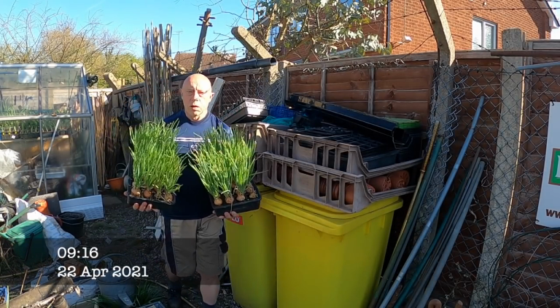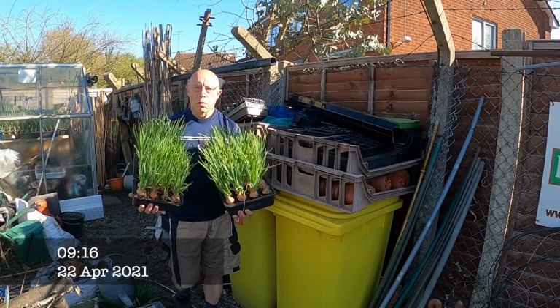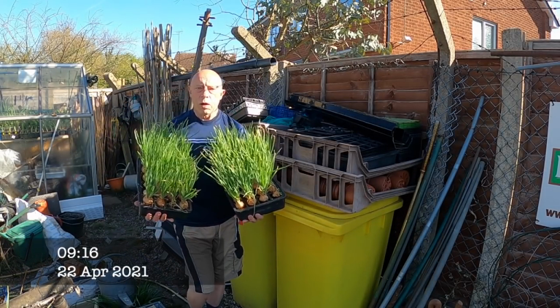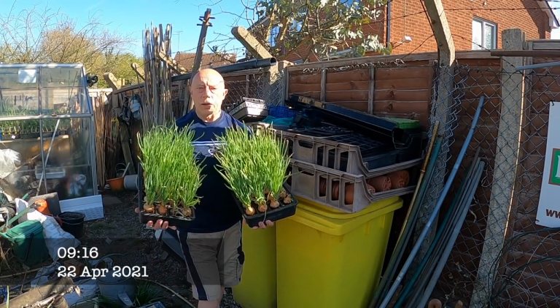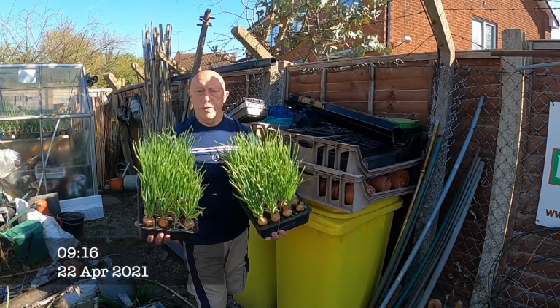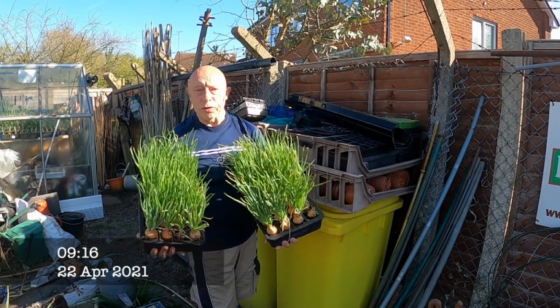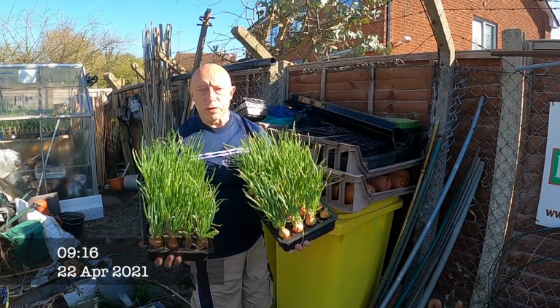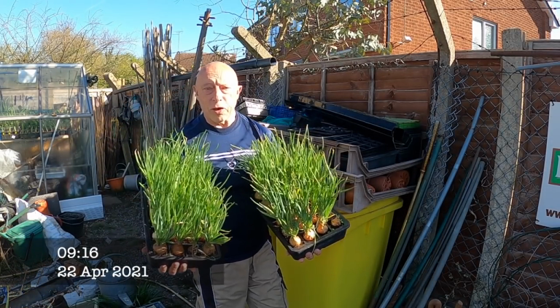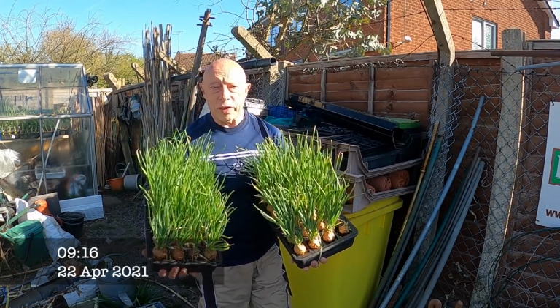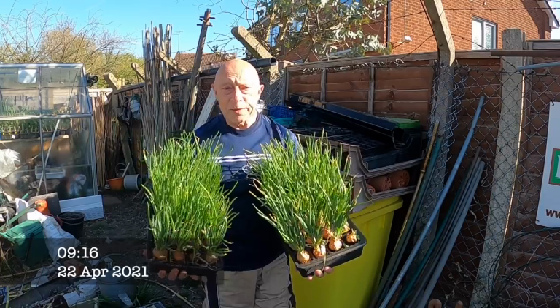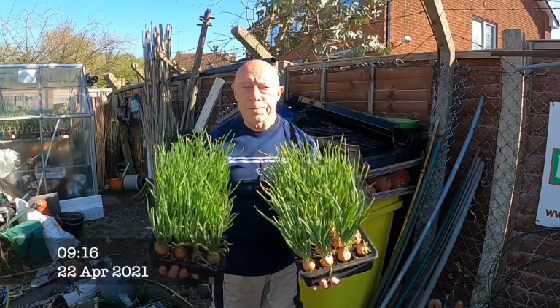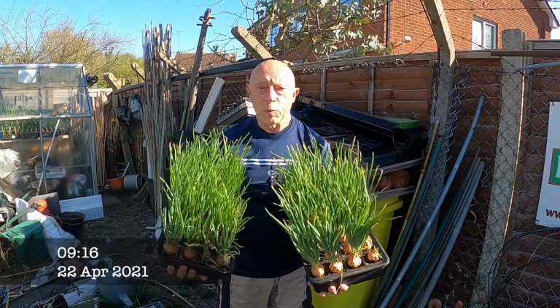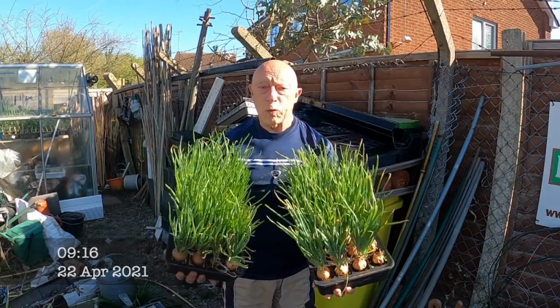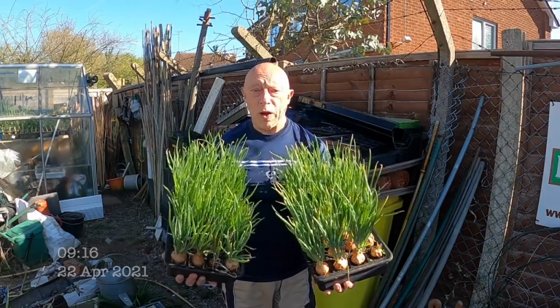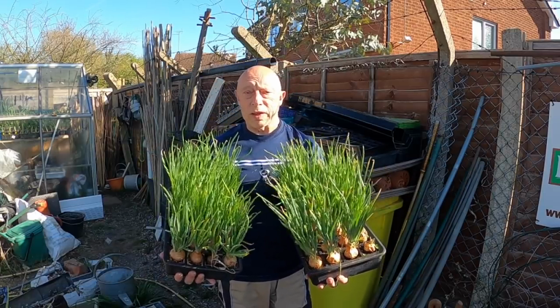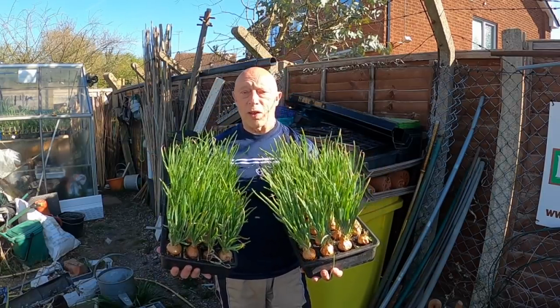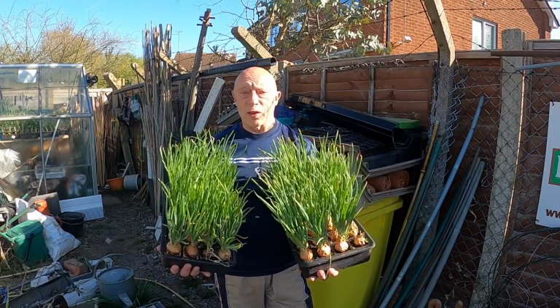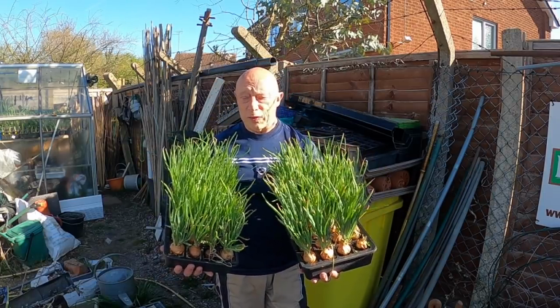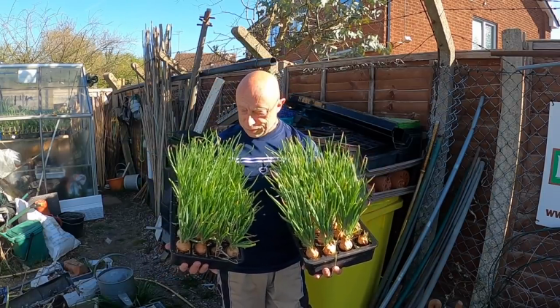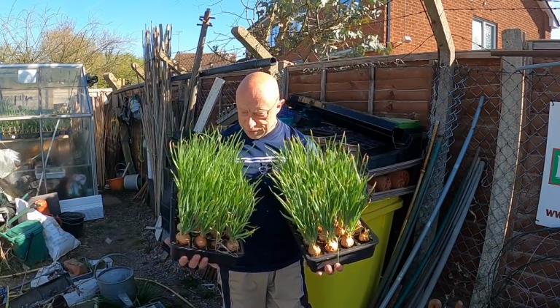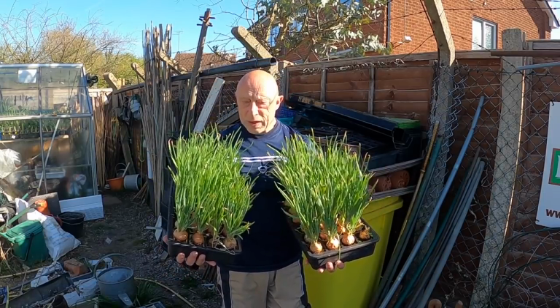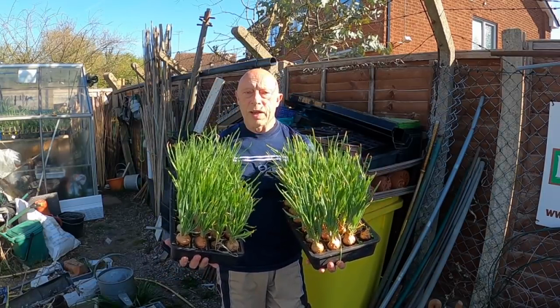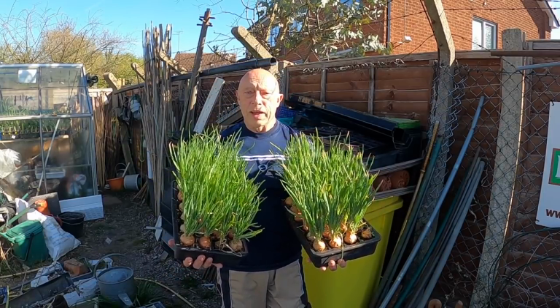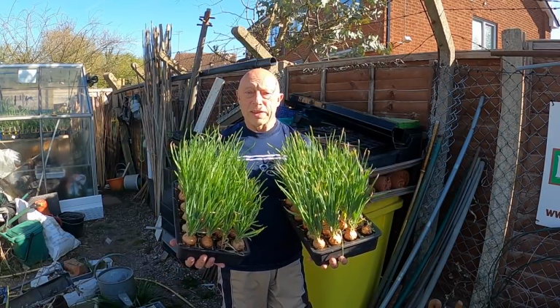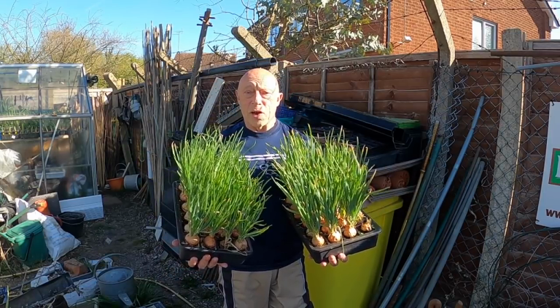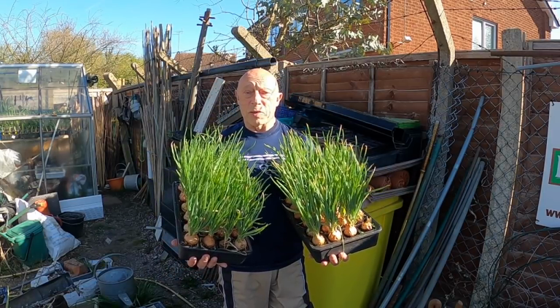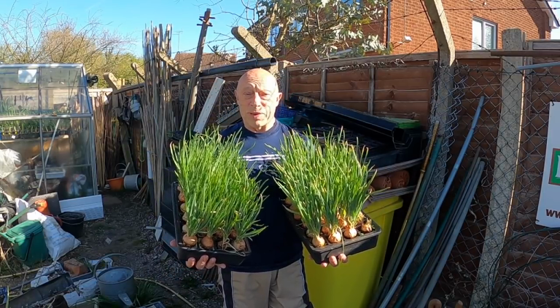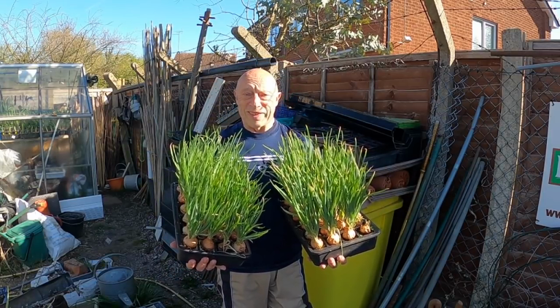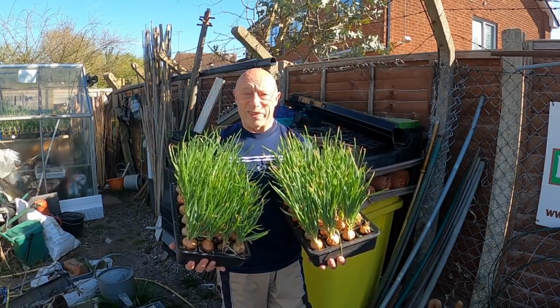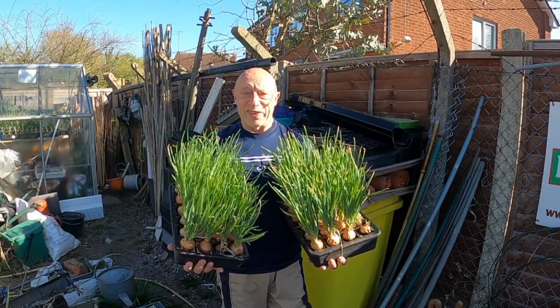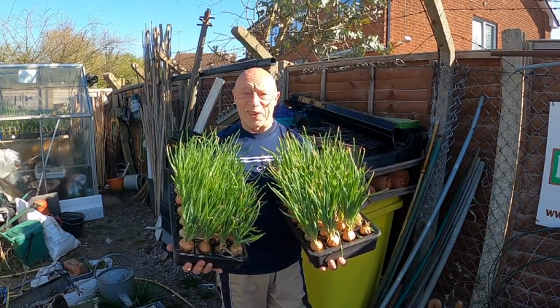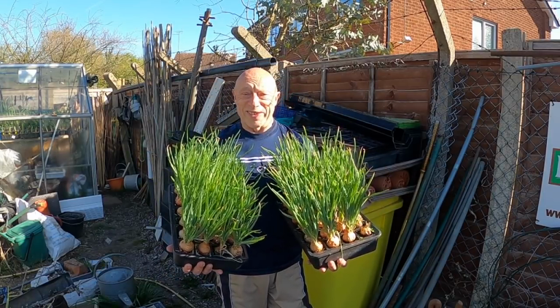Well, the sun's shining, we've waited long enough, it's time to plant out the shallots.